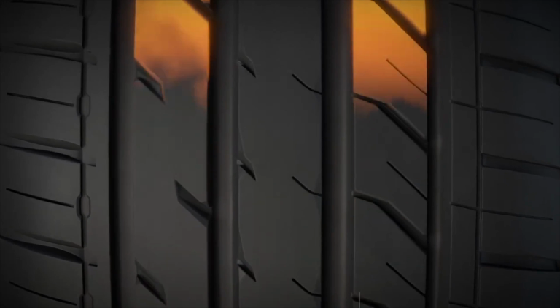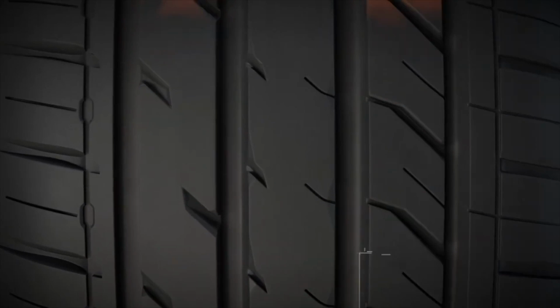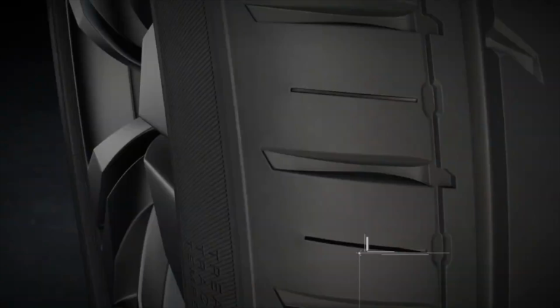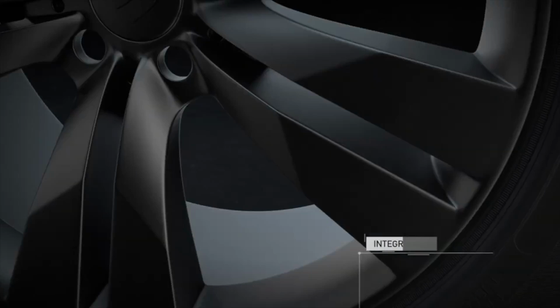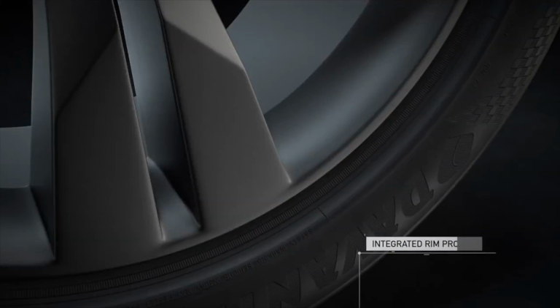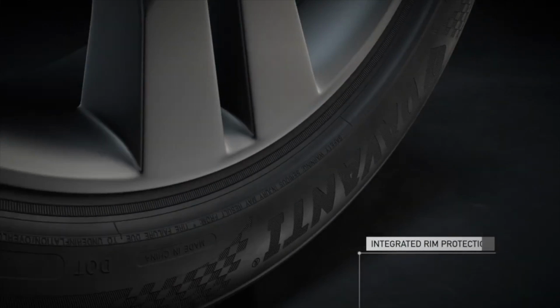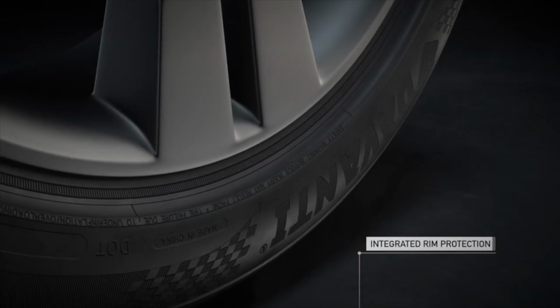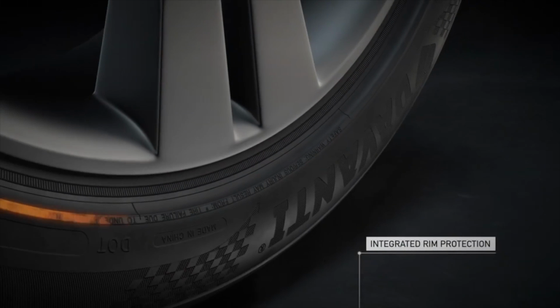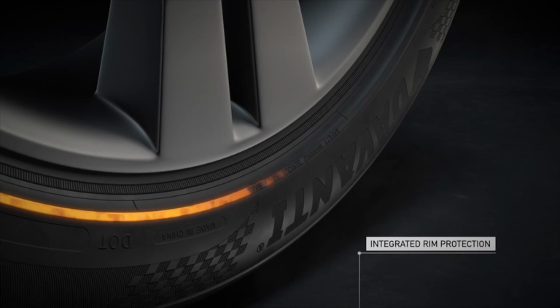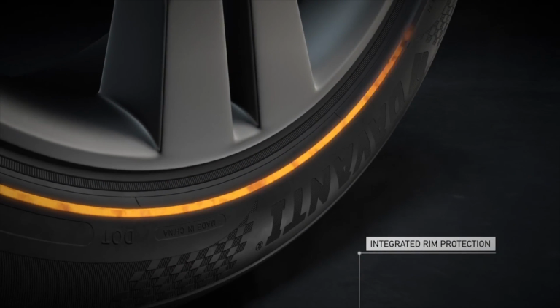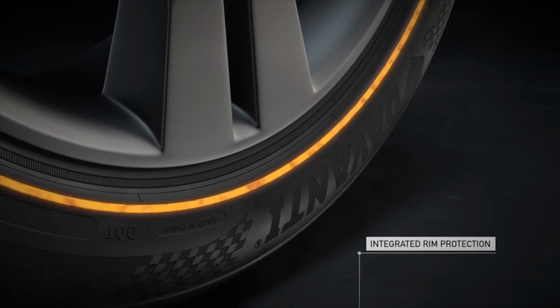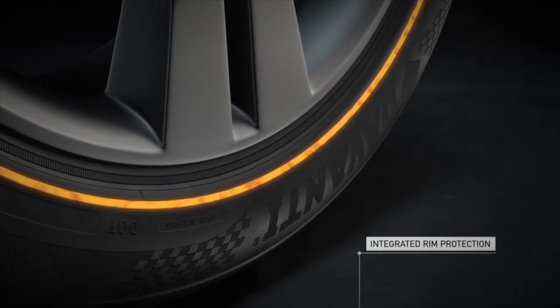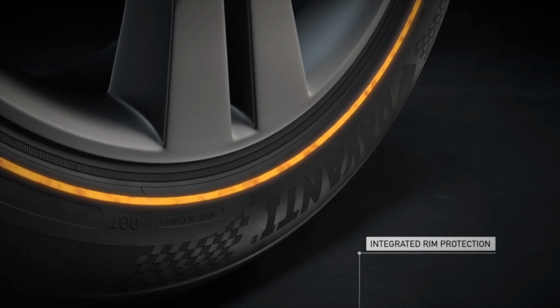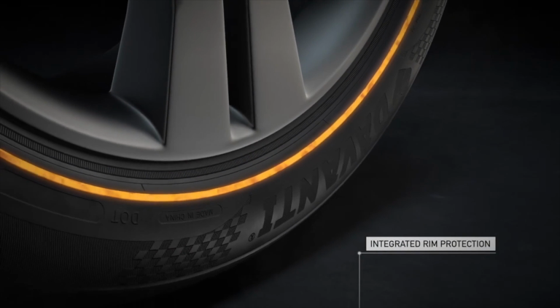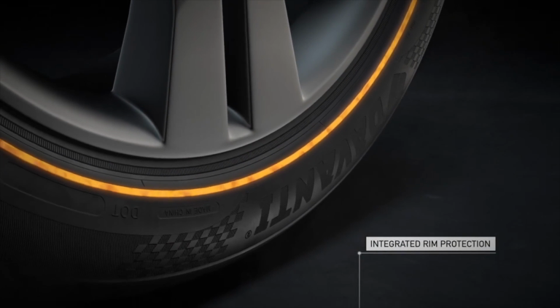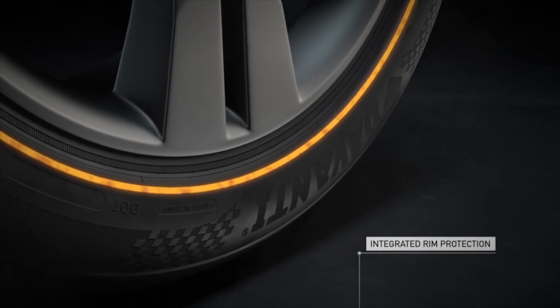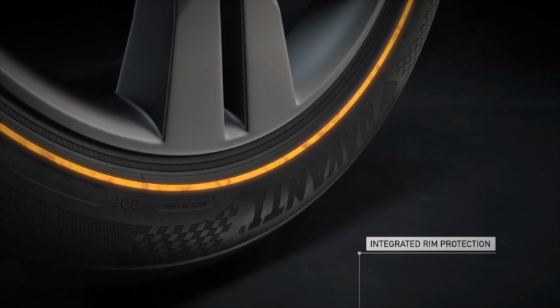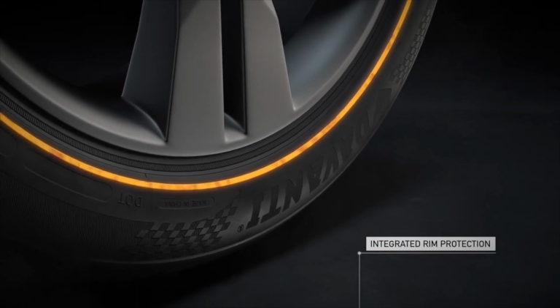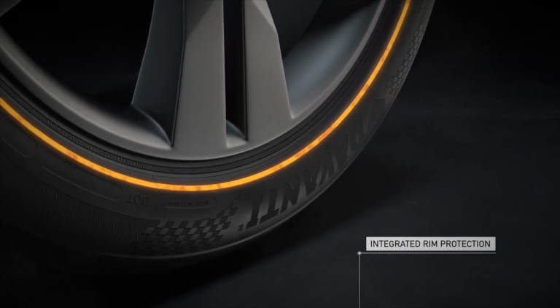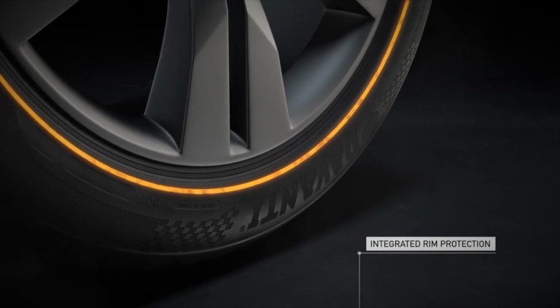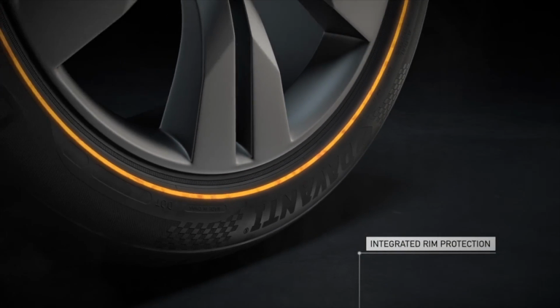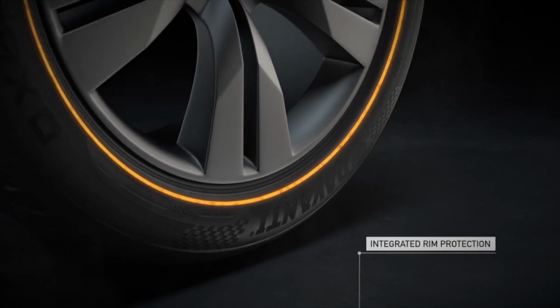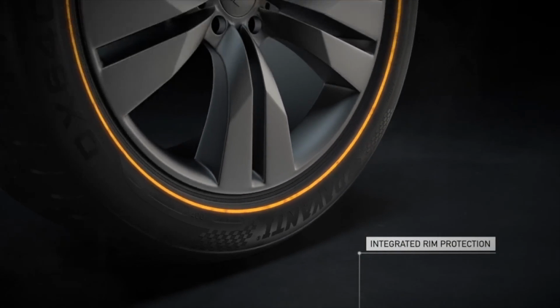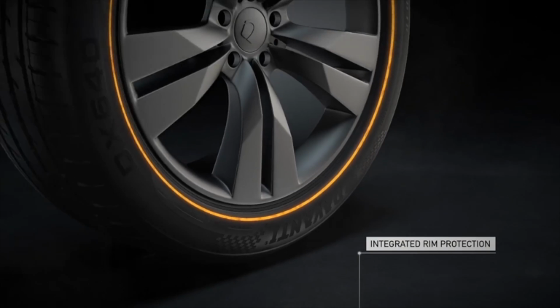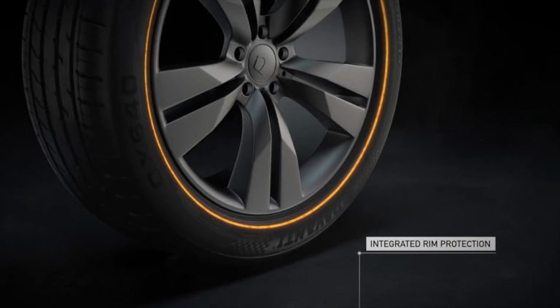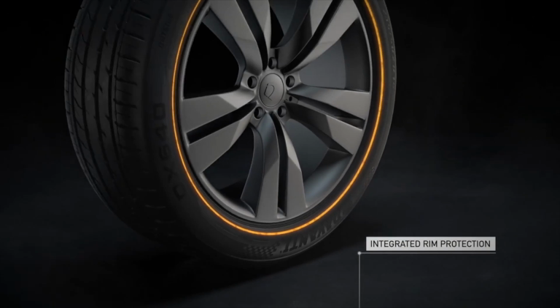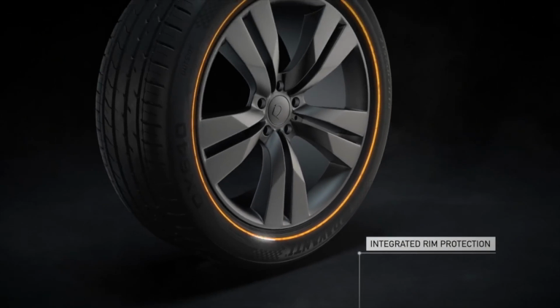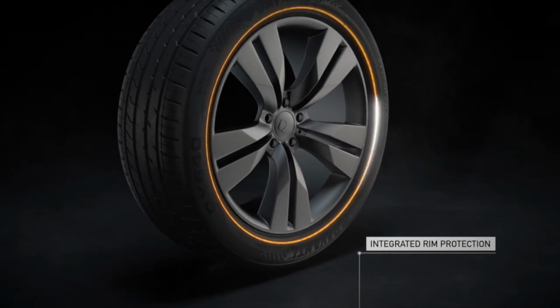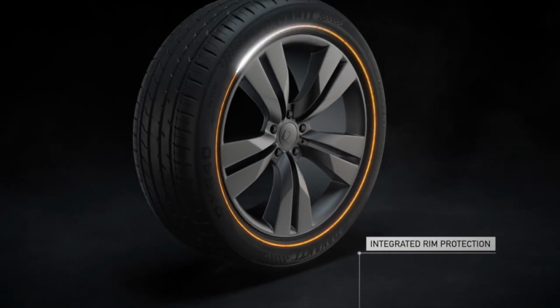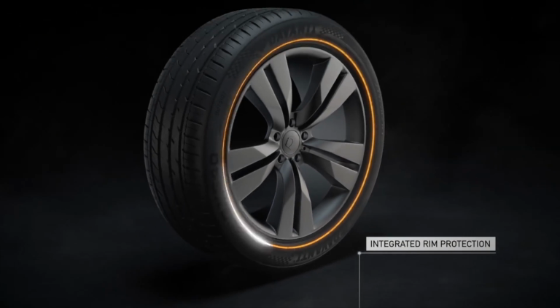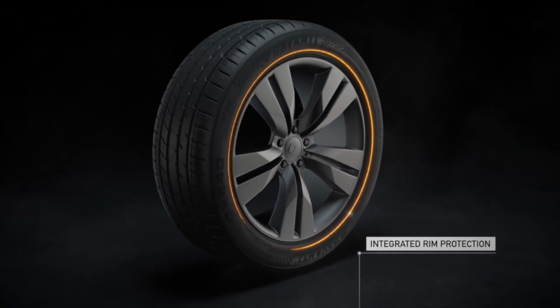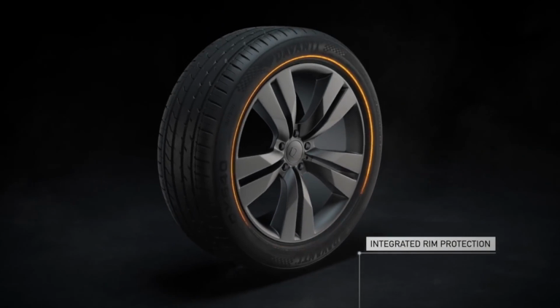And with integrated rim protection, alloy wheels are protected from damage caused by everyday use.